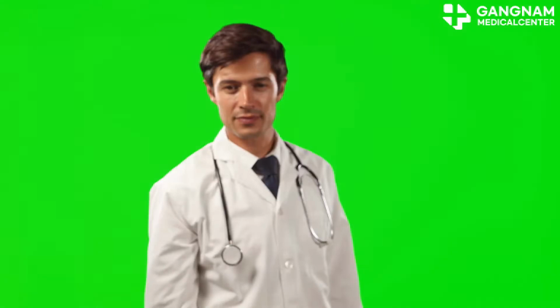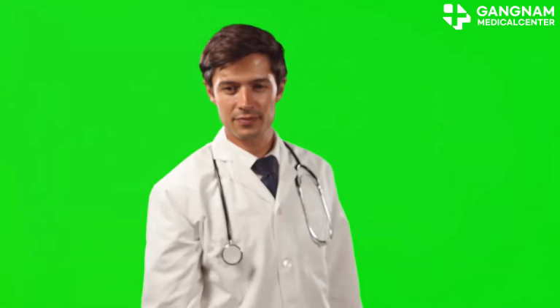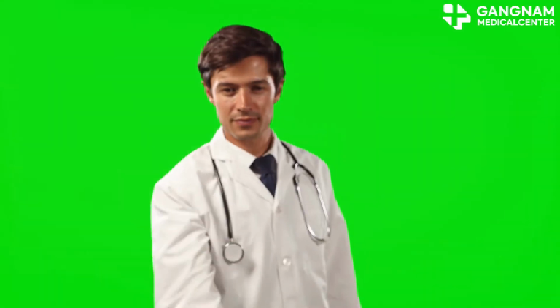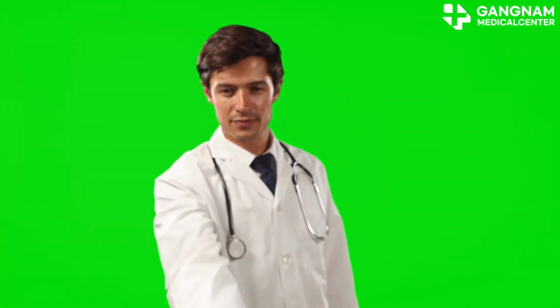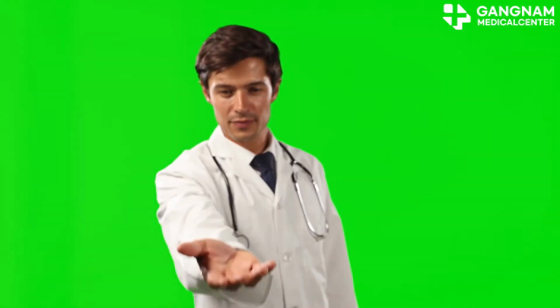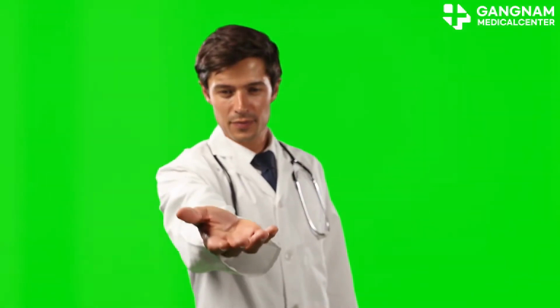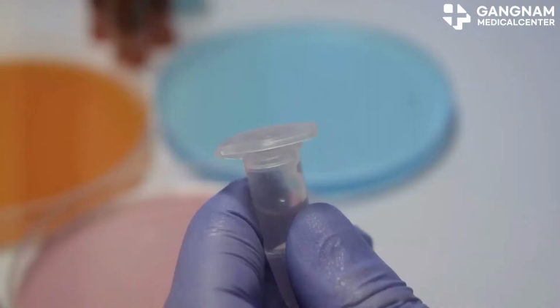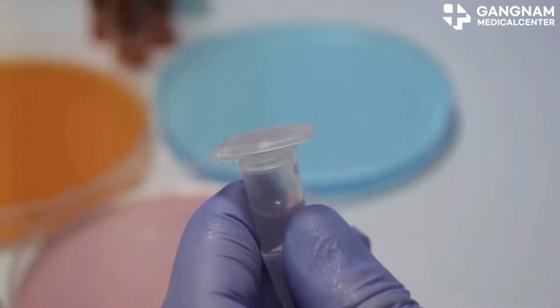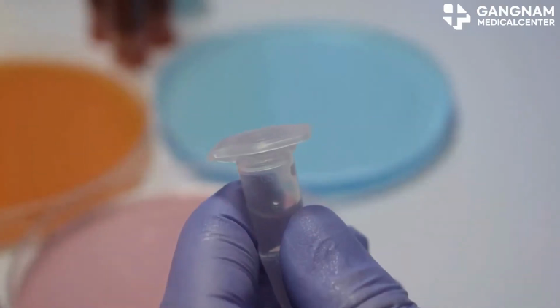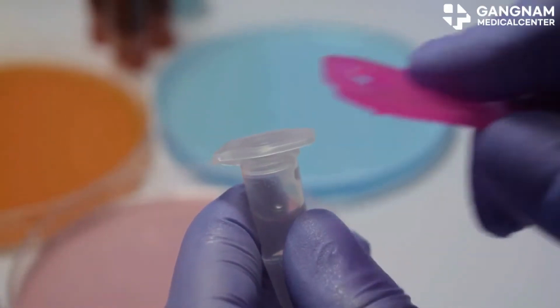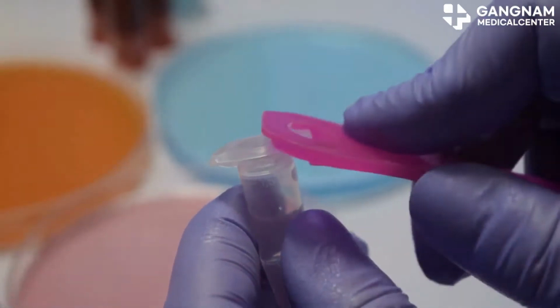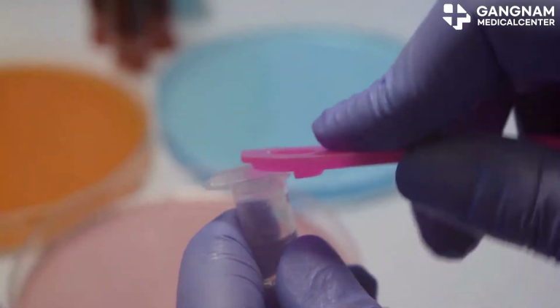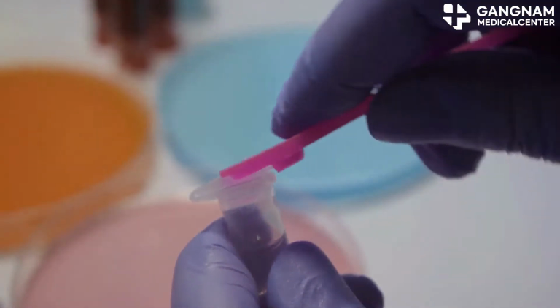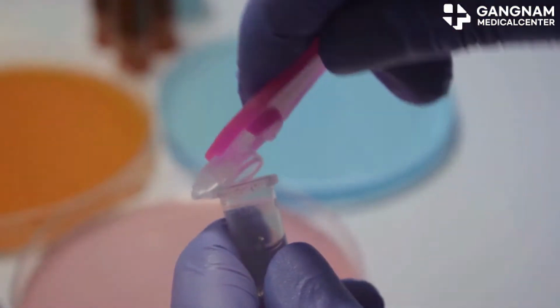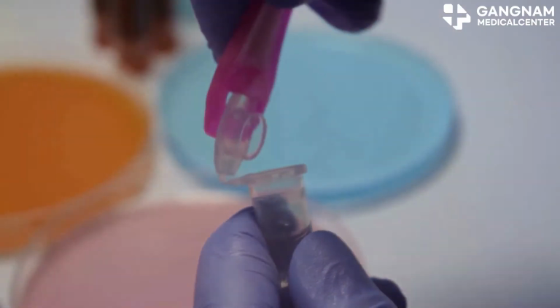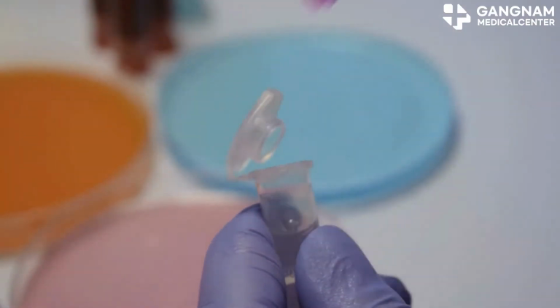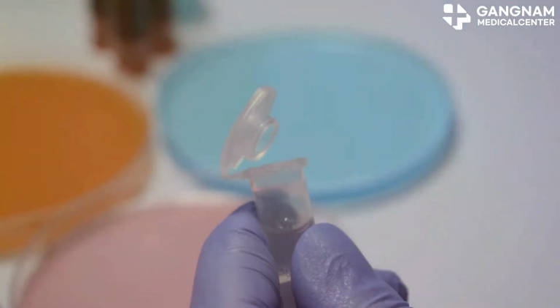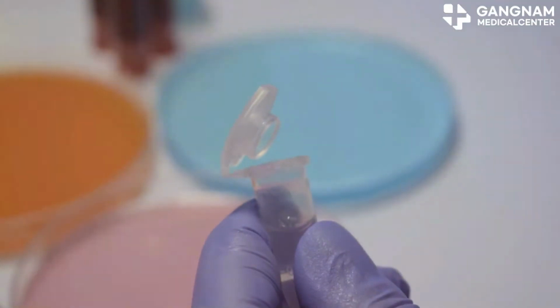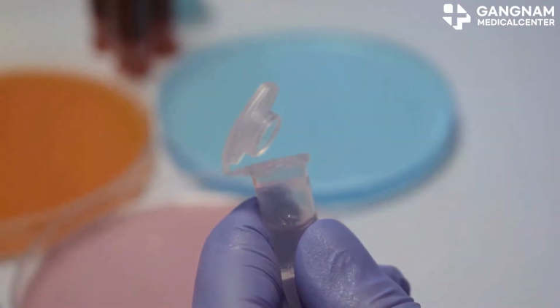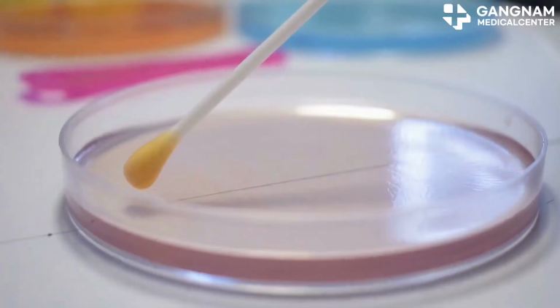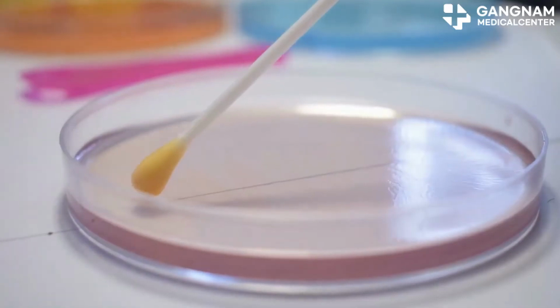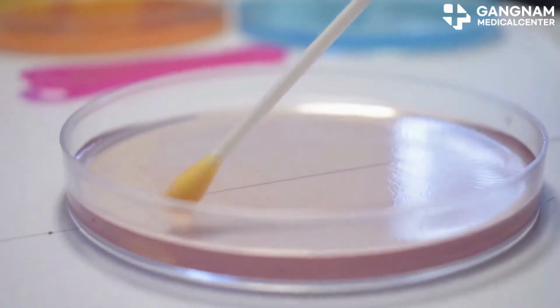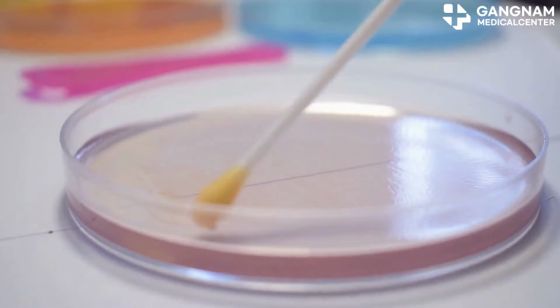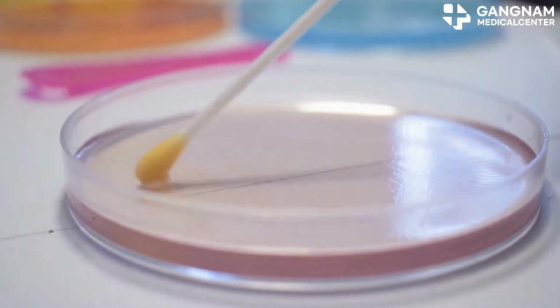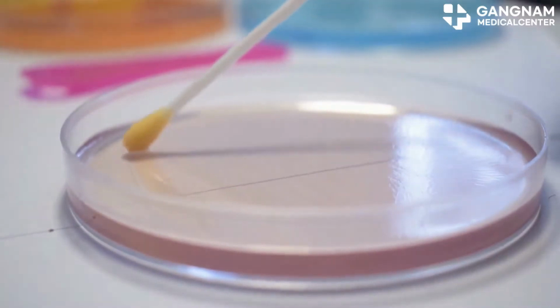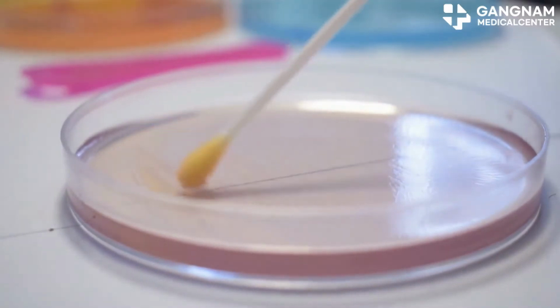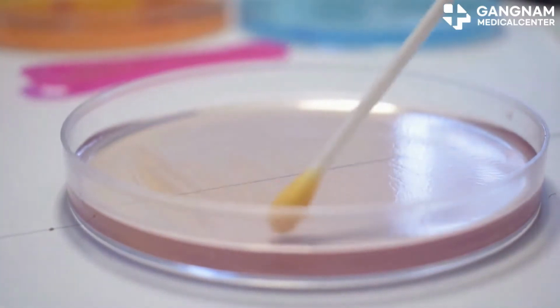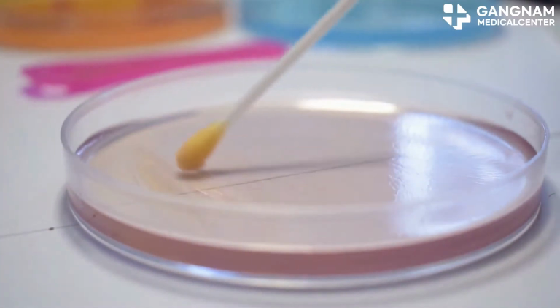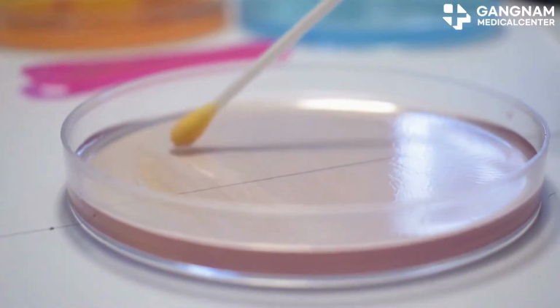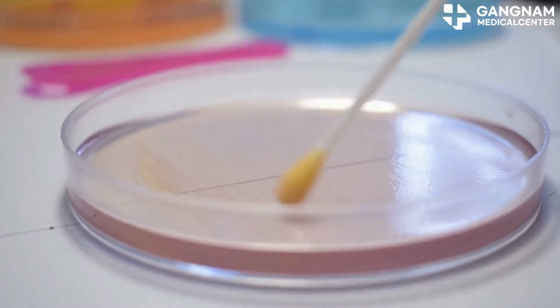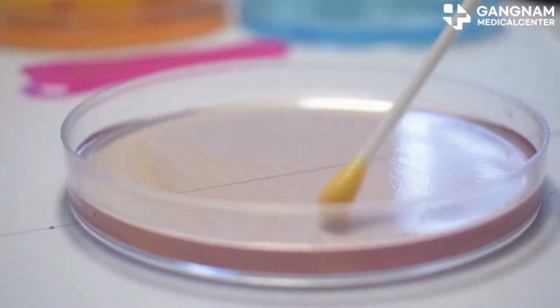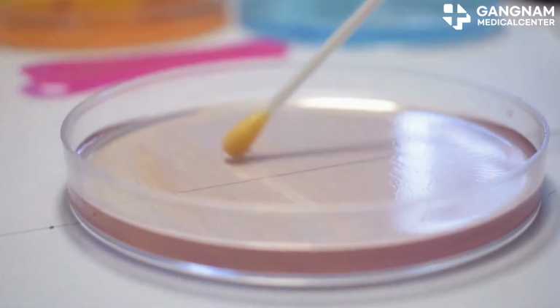Hey there health enthusiasts! Today, let's dive into how stem cell exosomes are revolutionizing healthcare. First up, regenerative medicine.